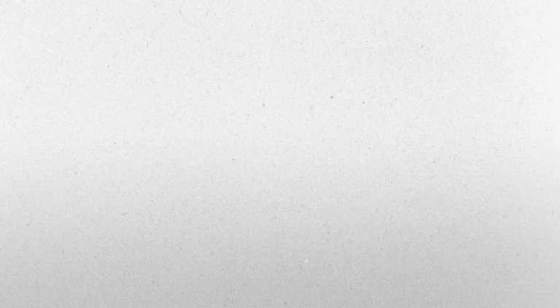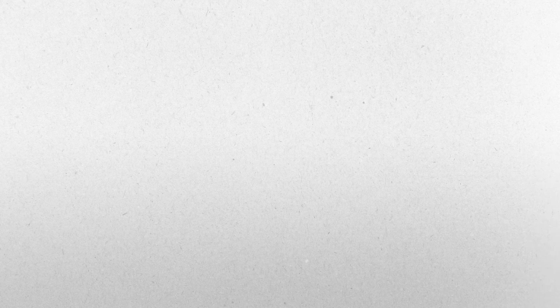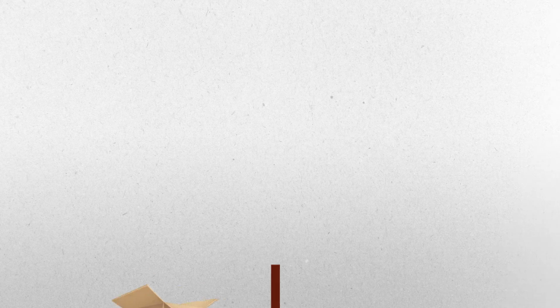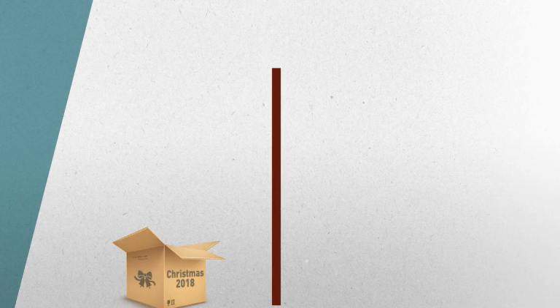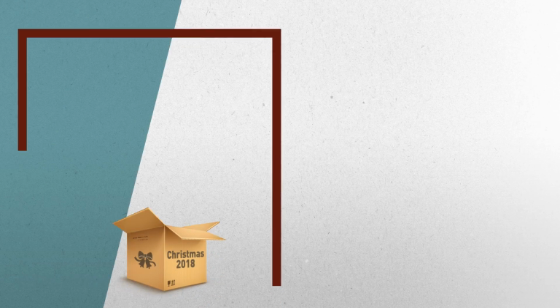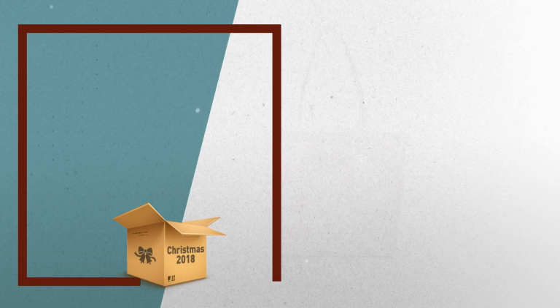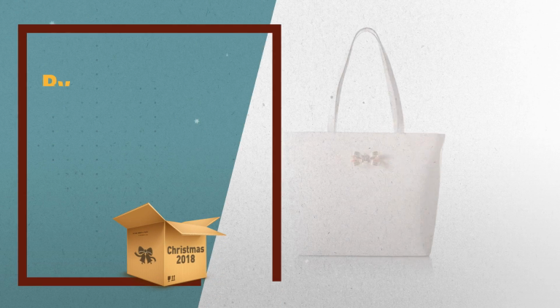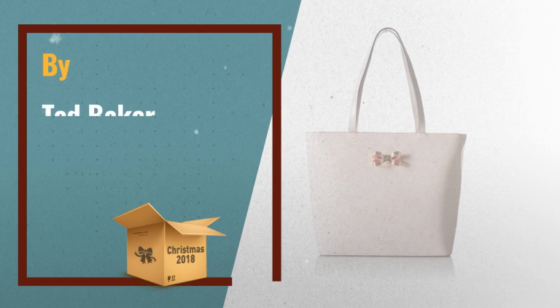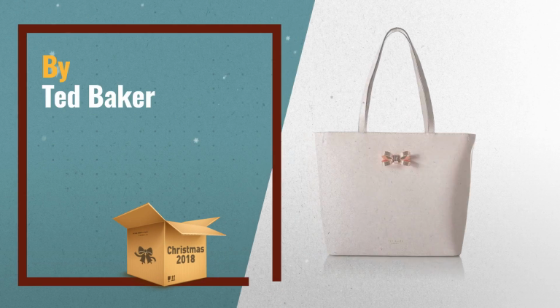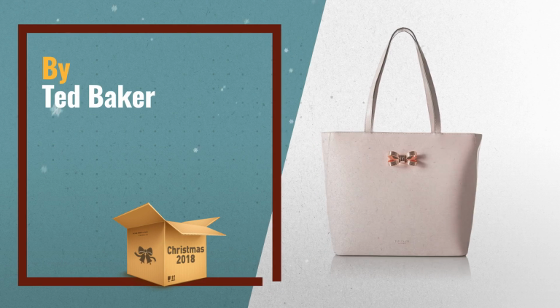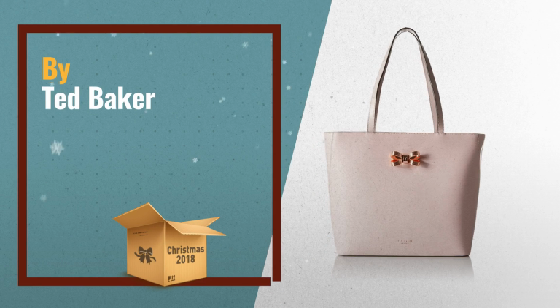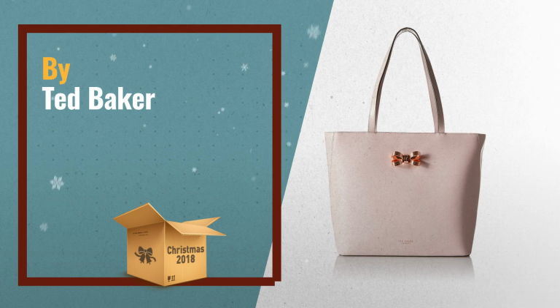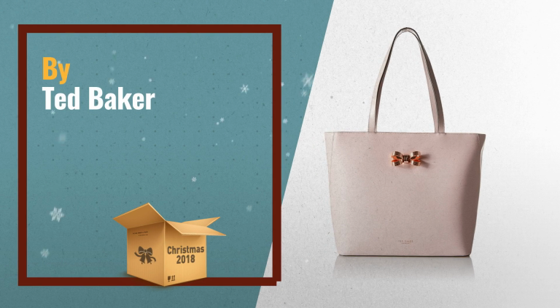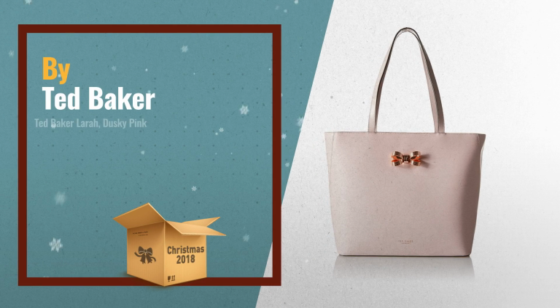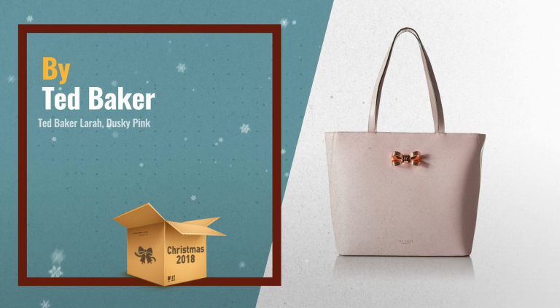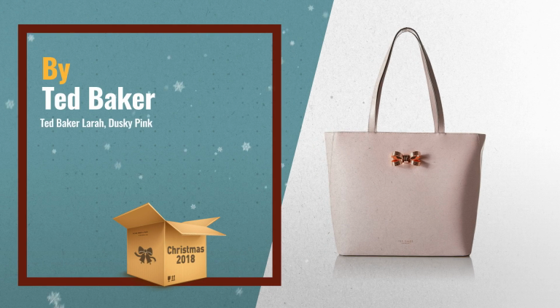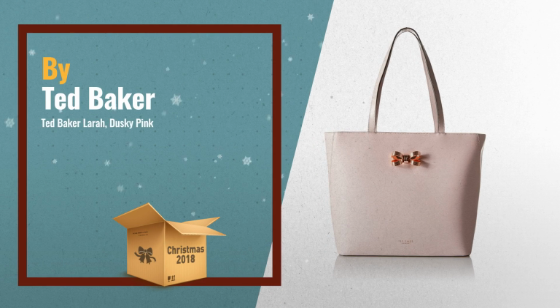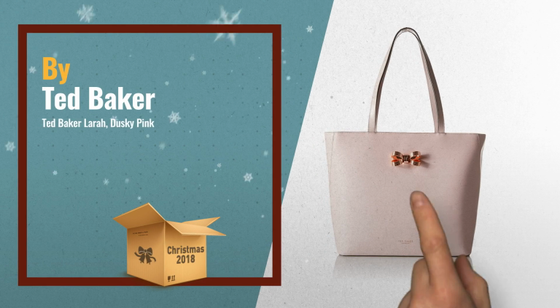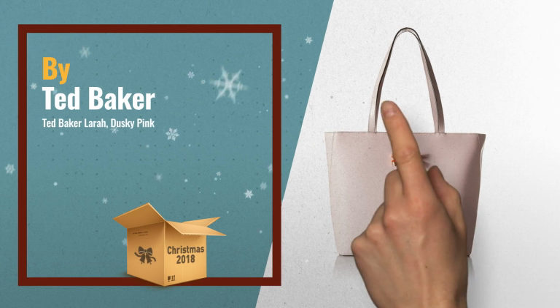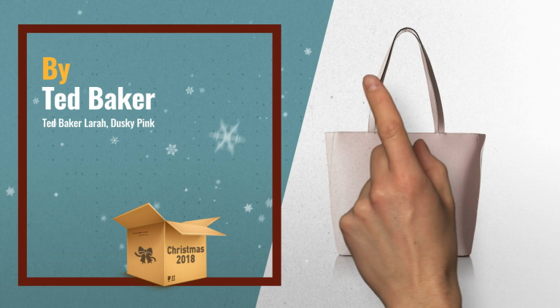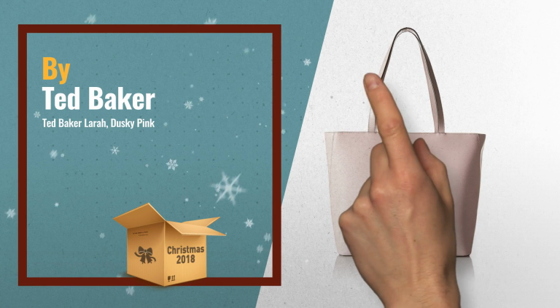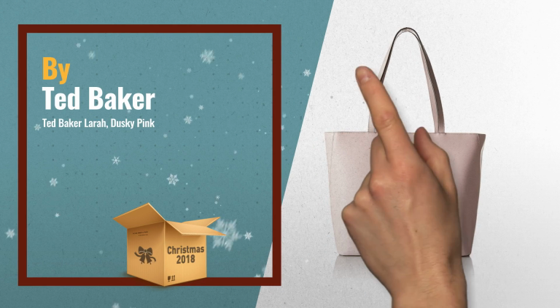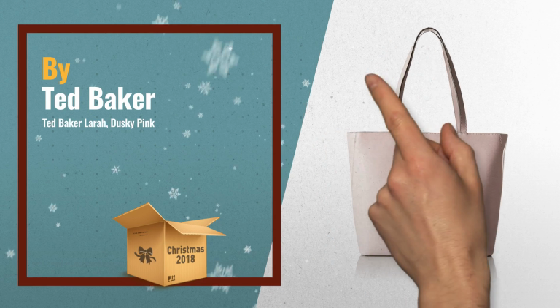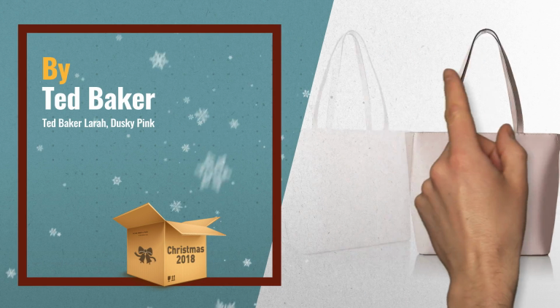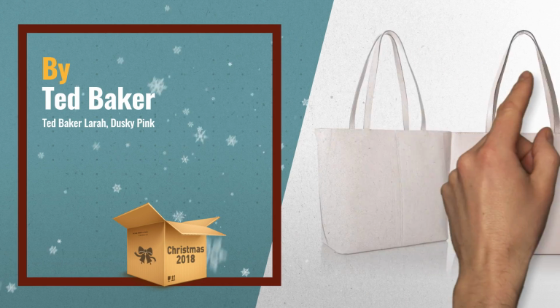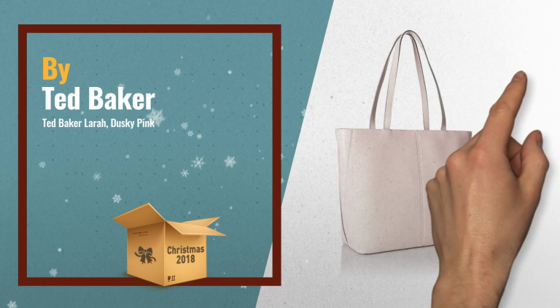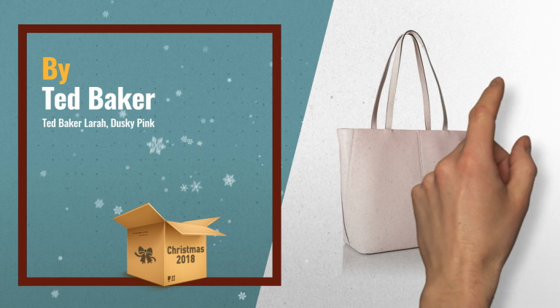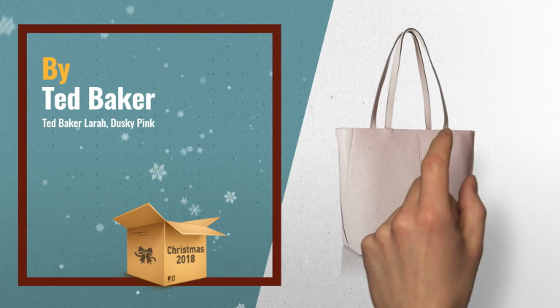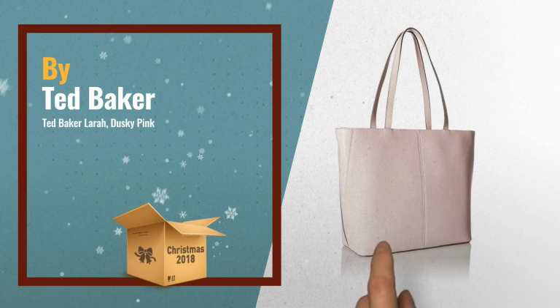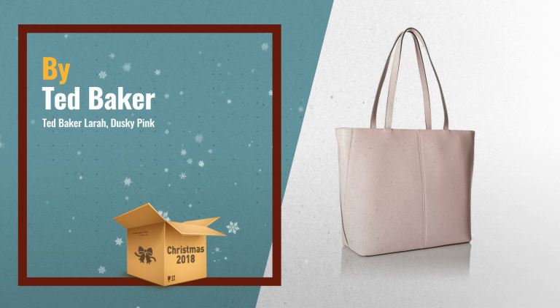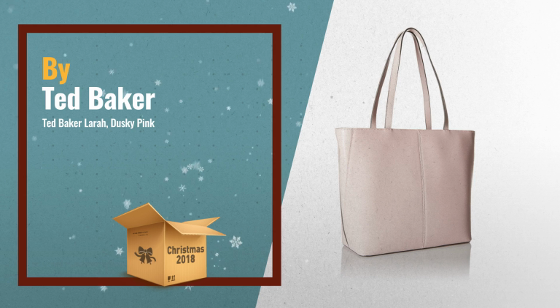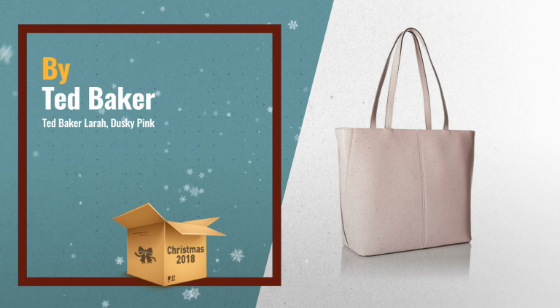Number 1: Ted Baker Lara, Dusky Pink, Looped Bow Shopper Tote by Ted Baker.